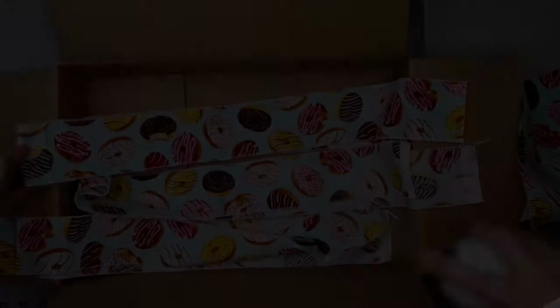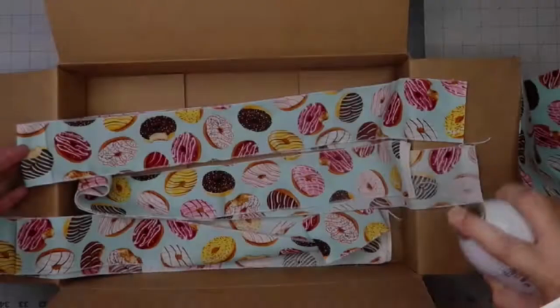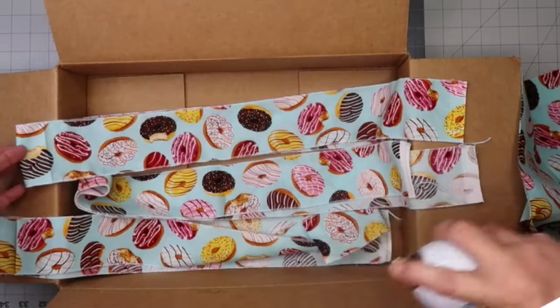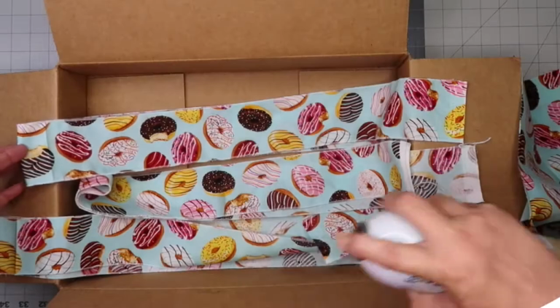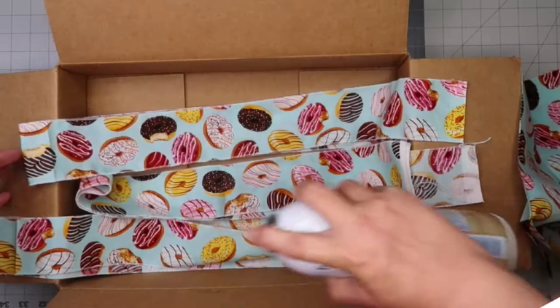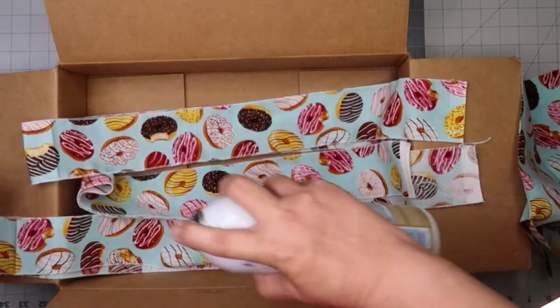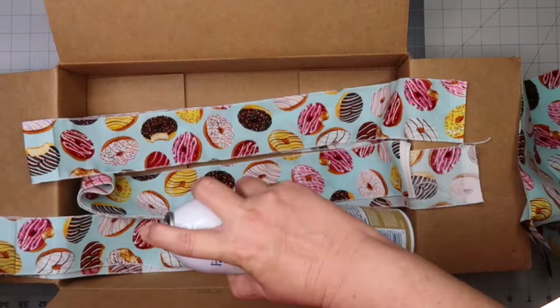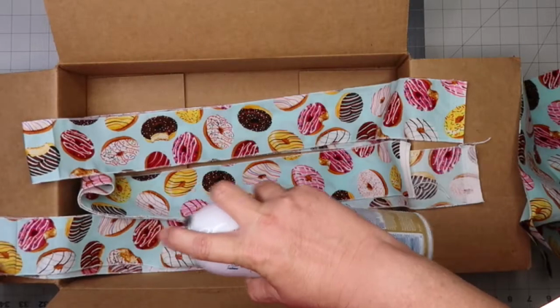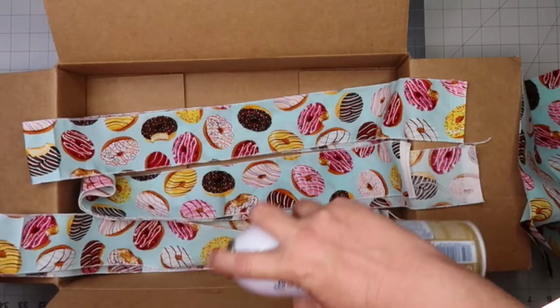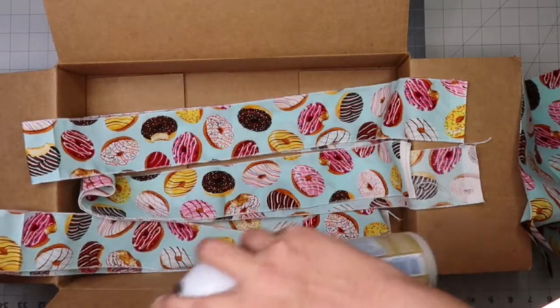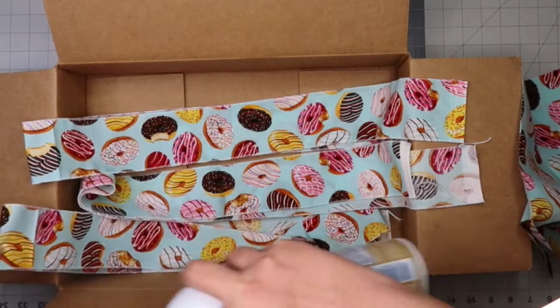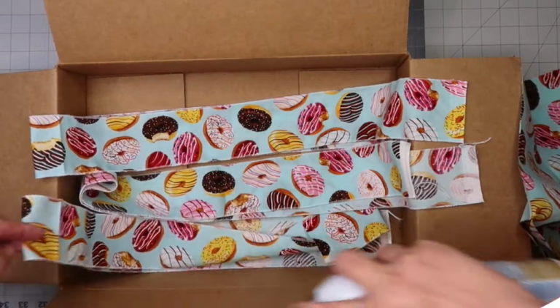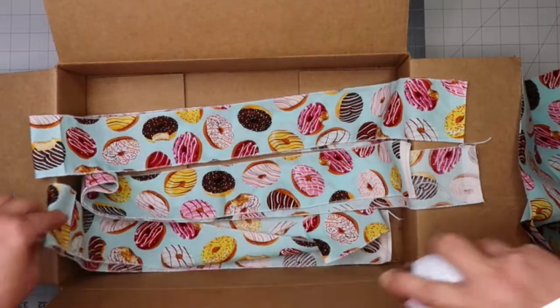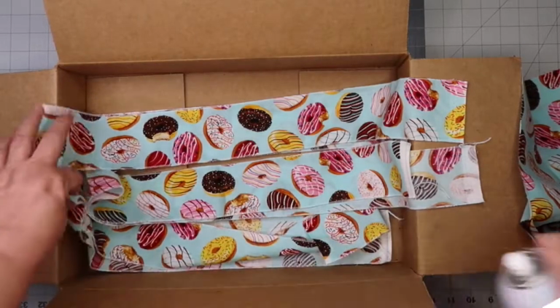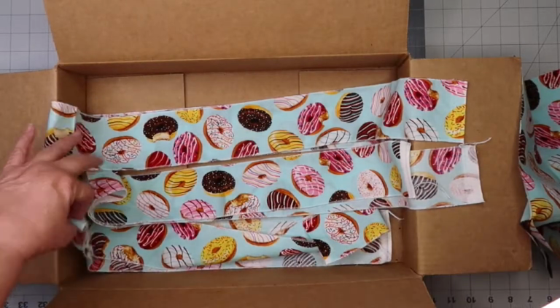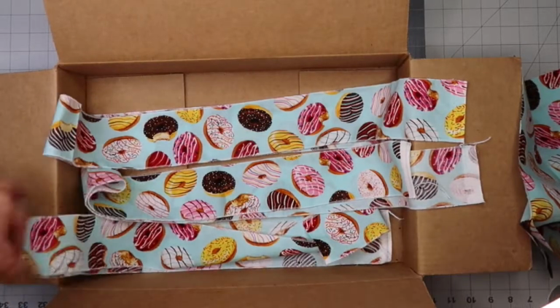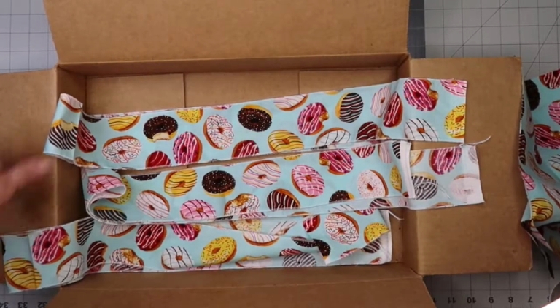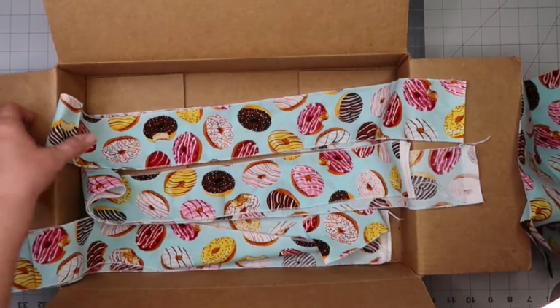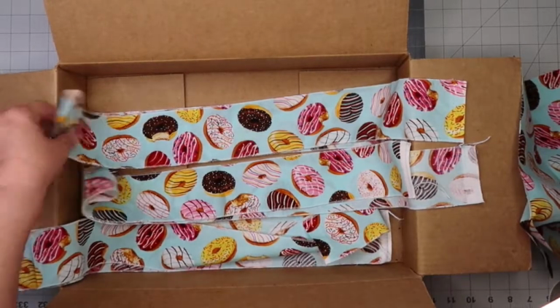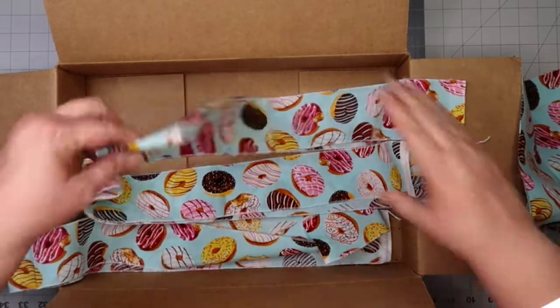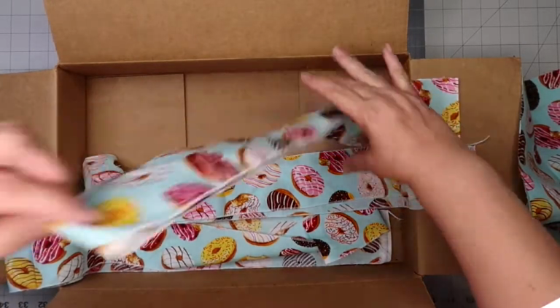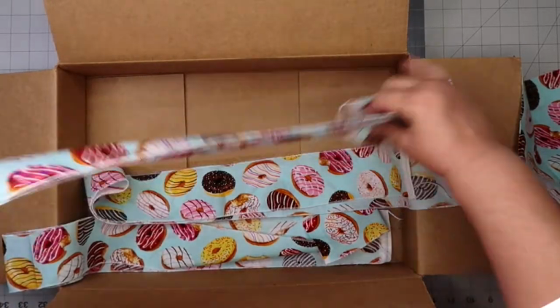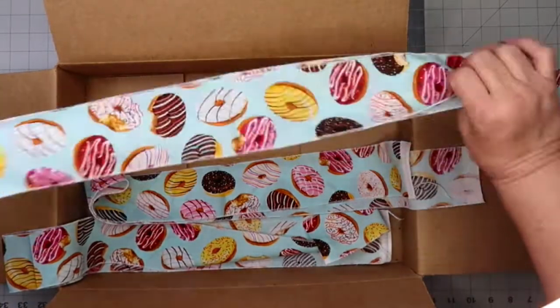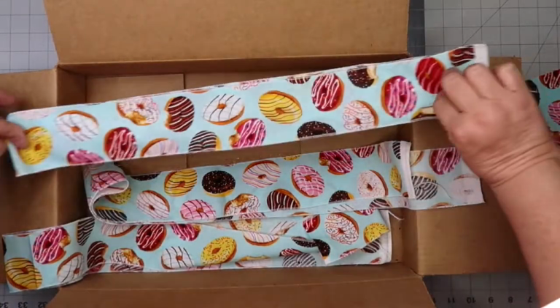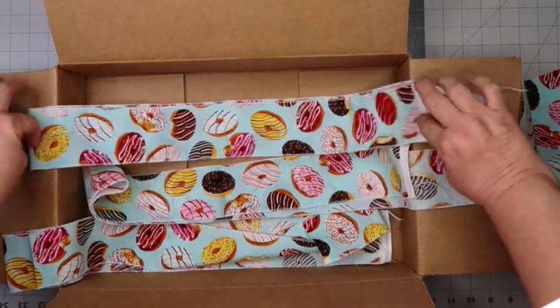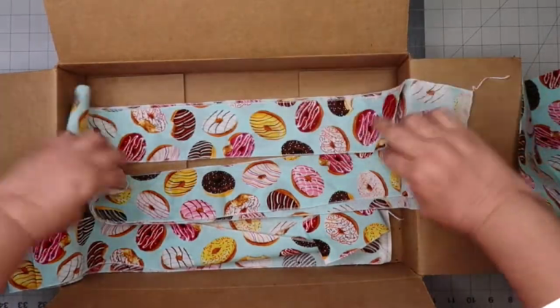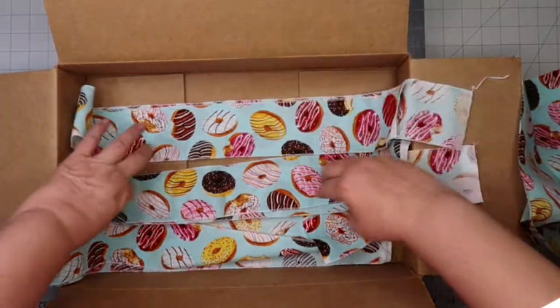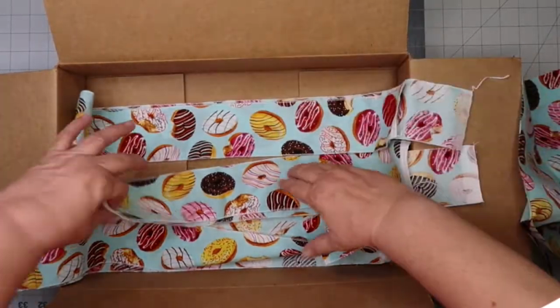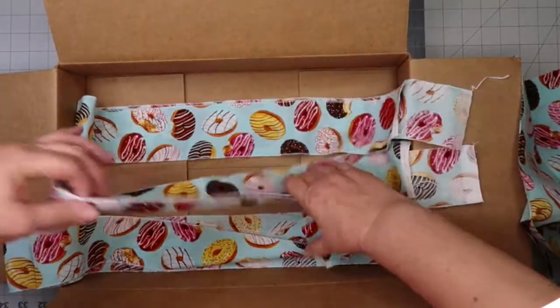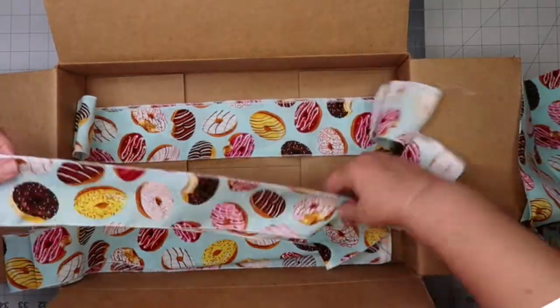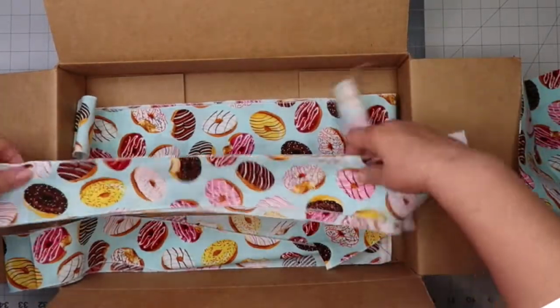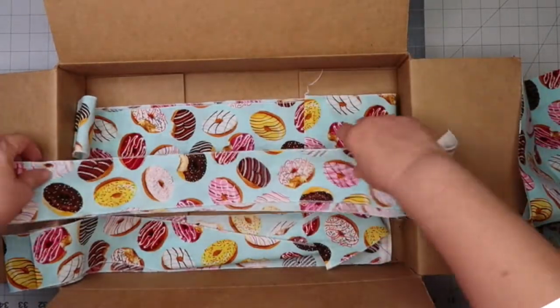After my ruffles have been serged, I like to spray with starch and then iron. Starching is very important, especially for your ruffles, because it gives them a nice stiff texture.